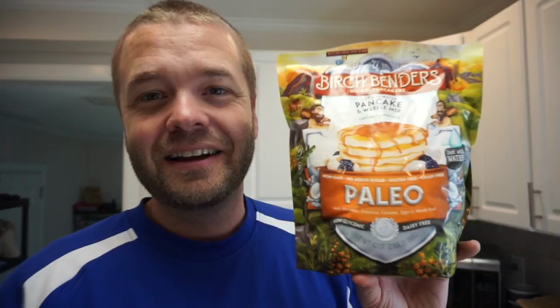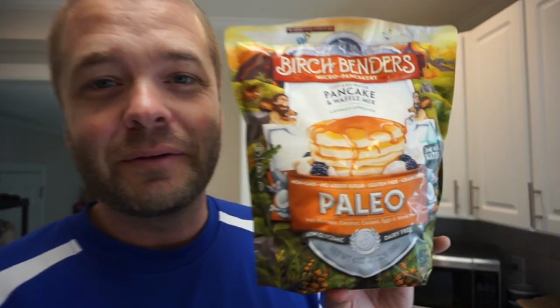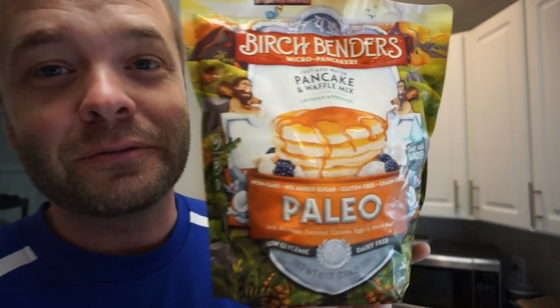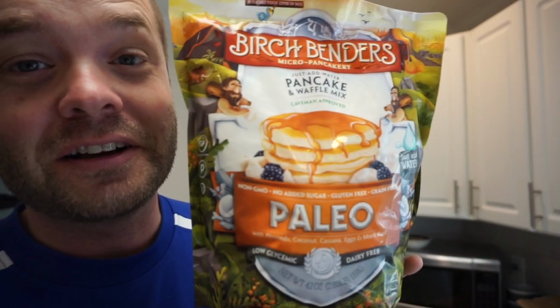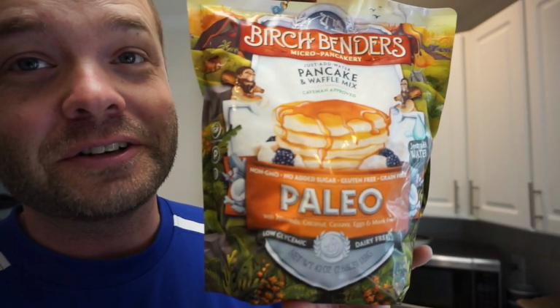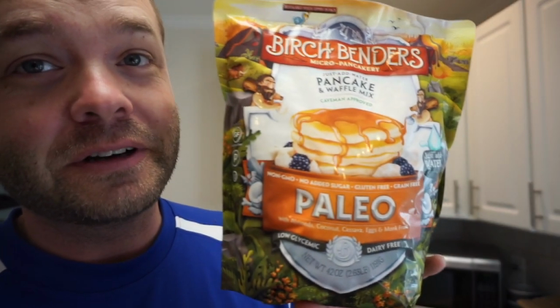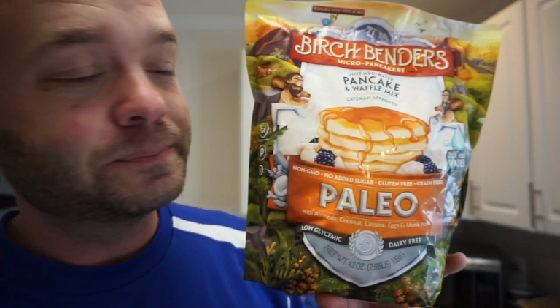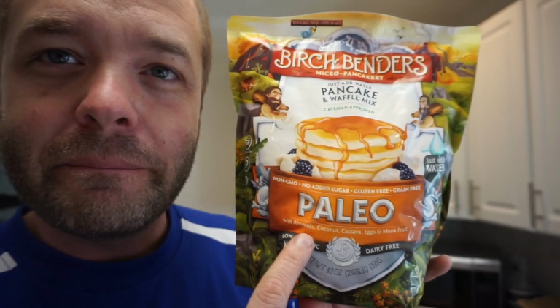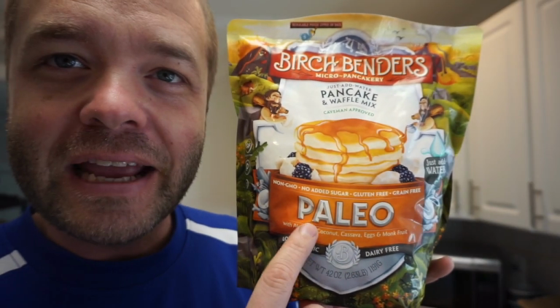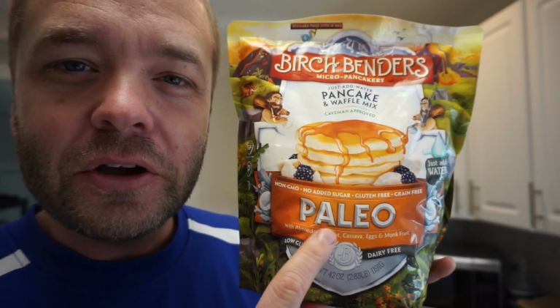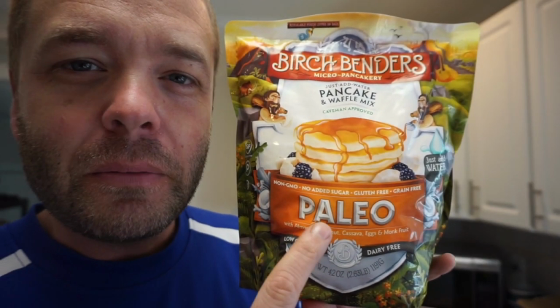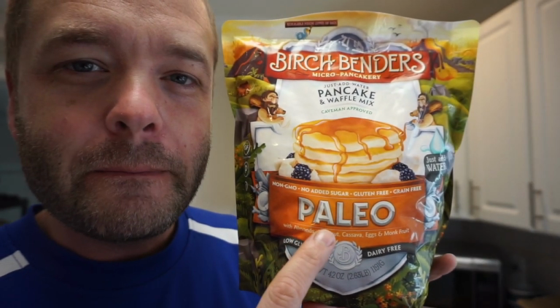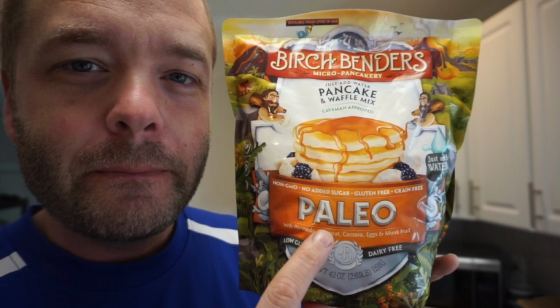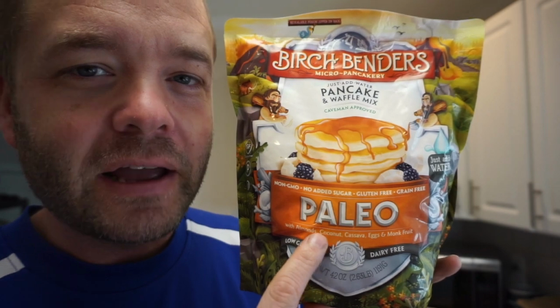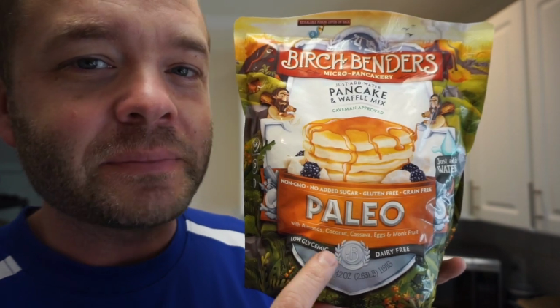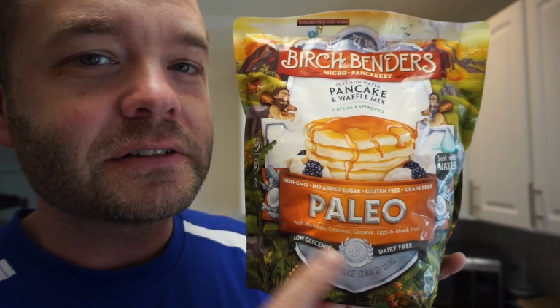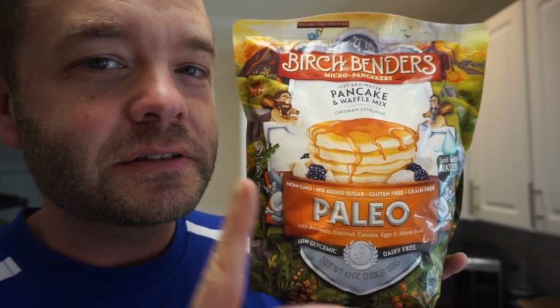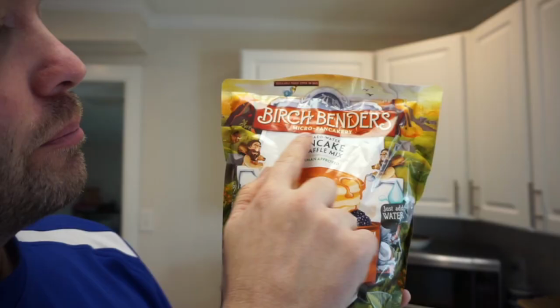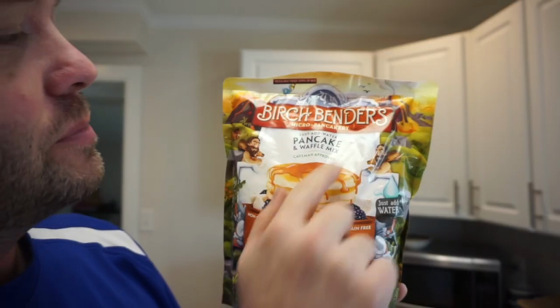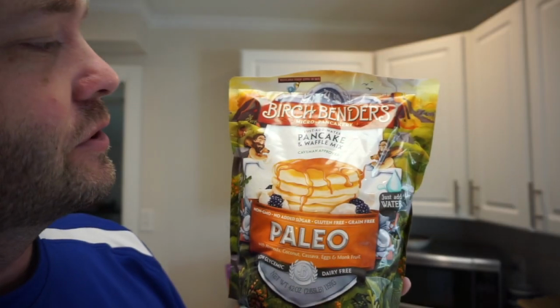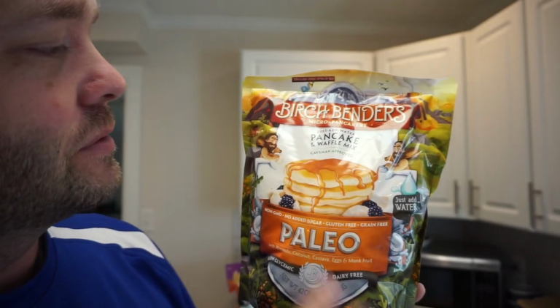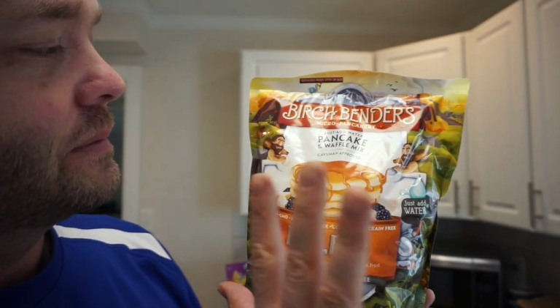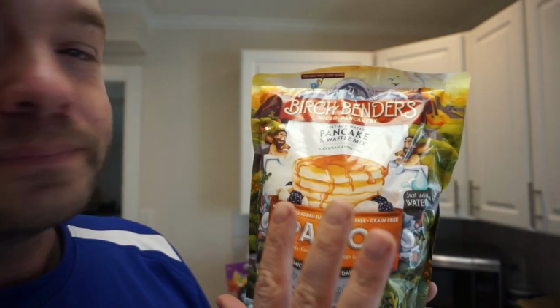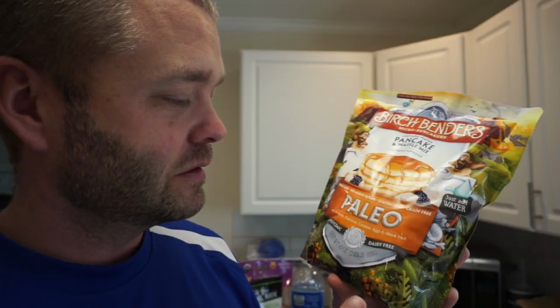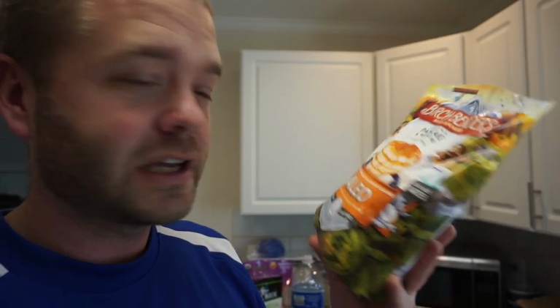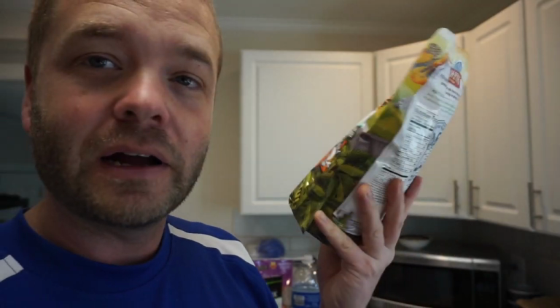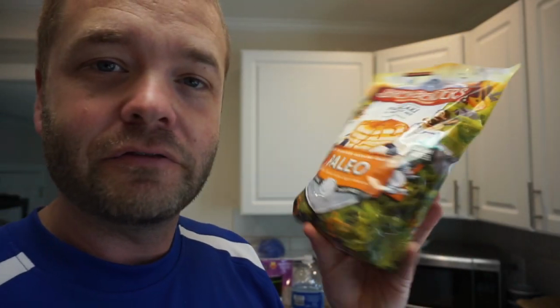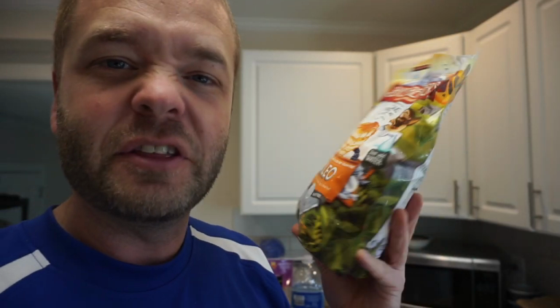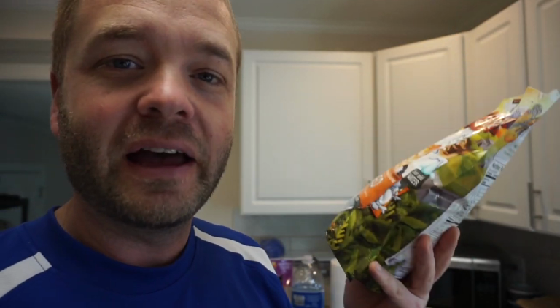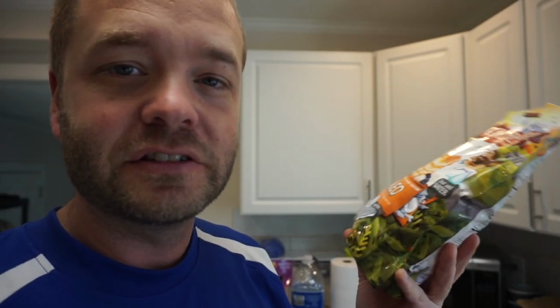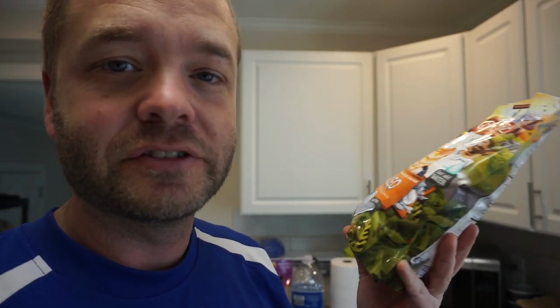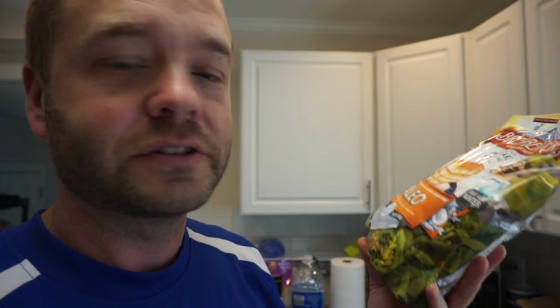Got back from Costco. Paleo Pancake mix - Birch Benders. This is like my fifth bag. This stuff is awesome.